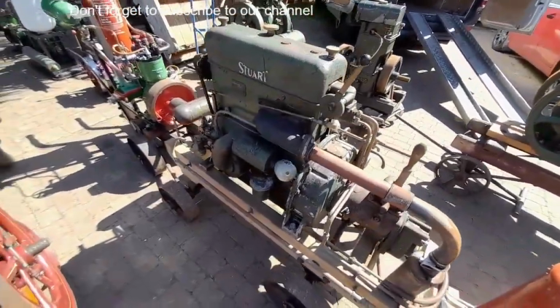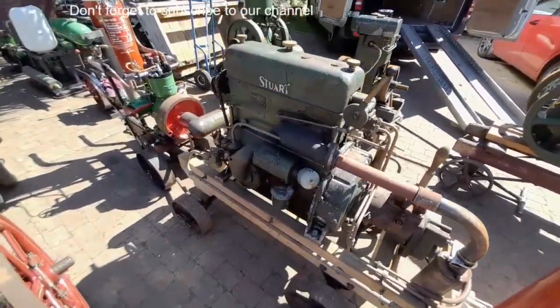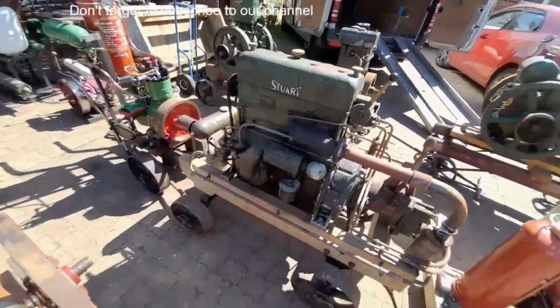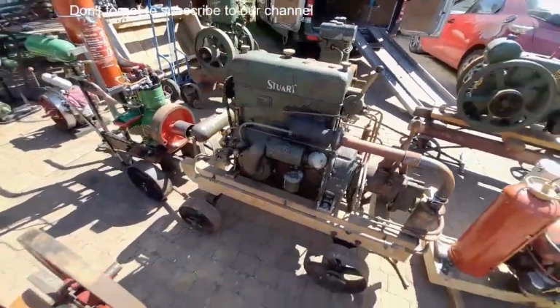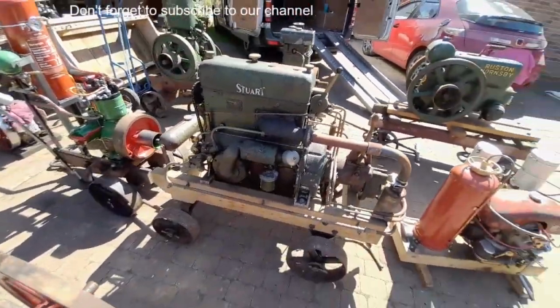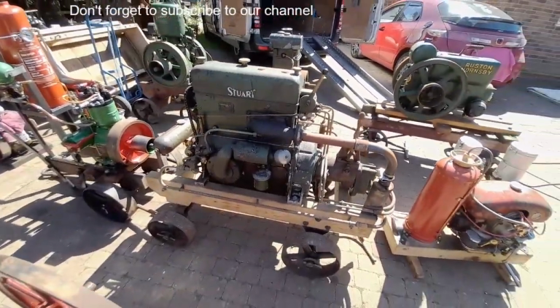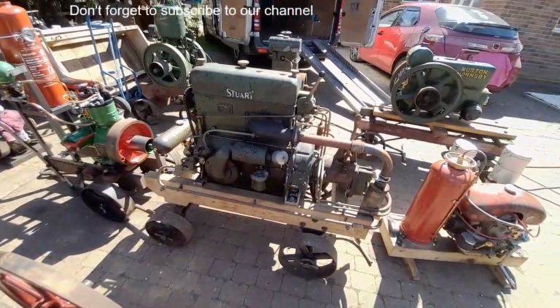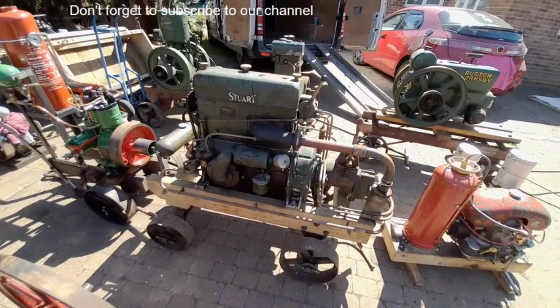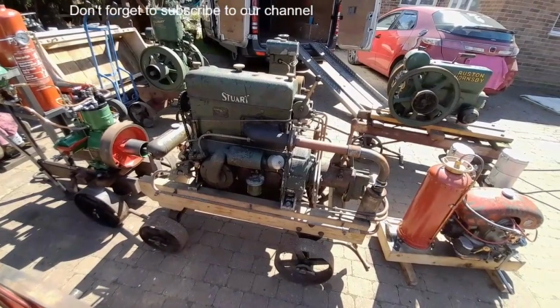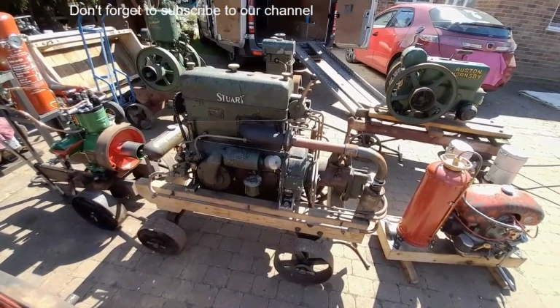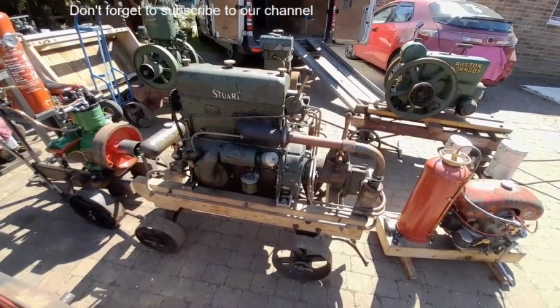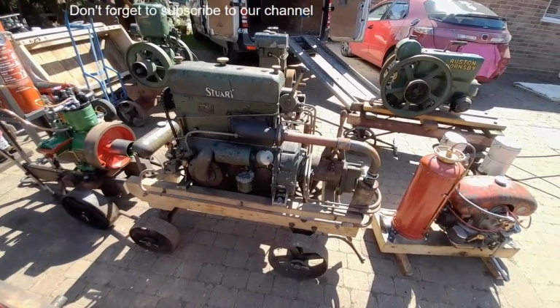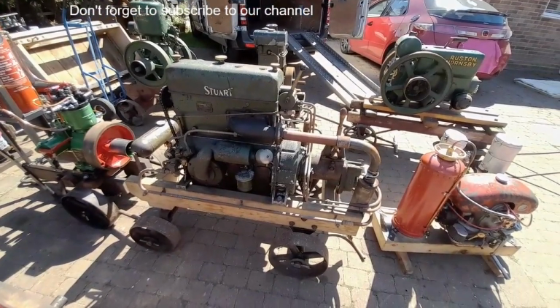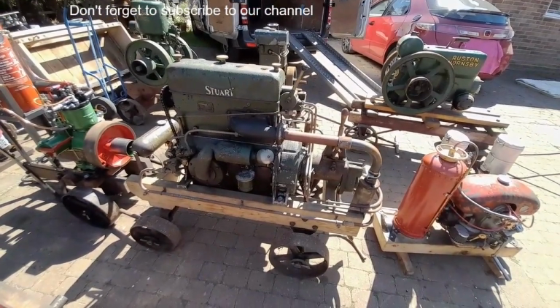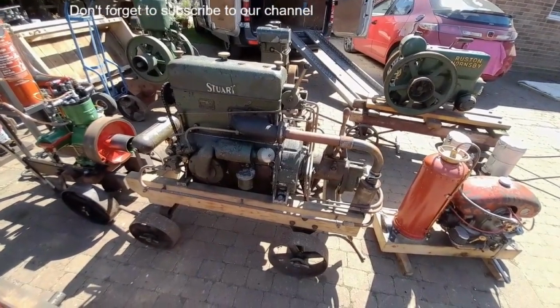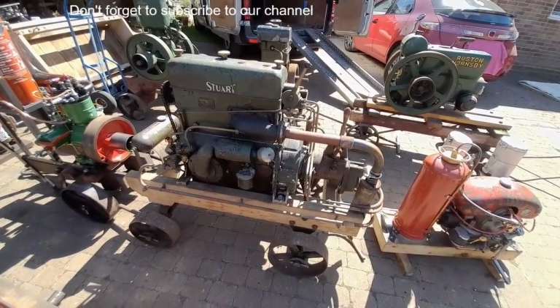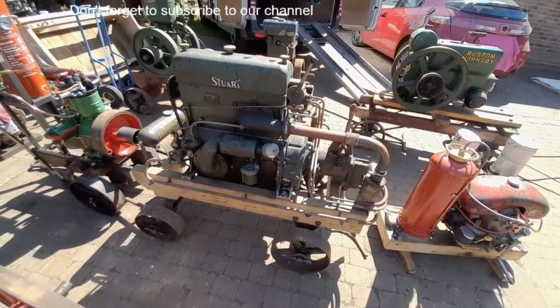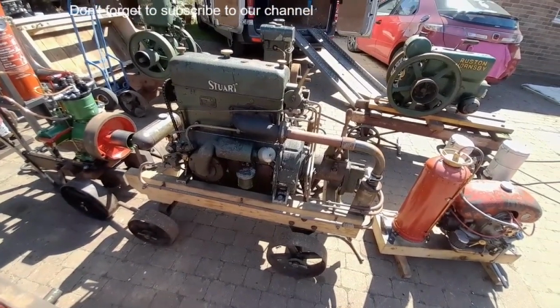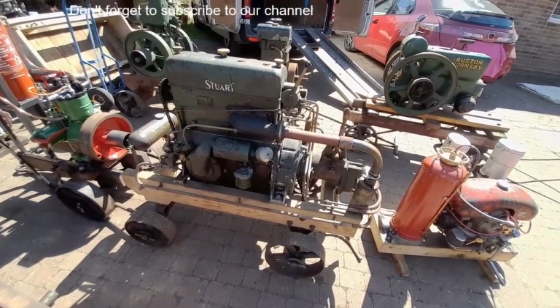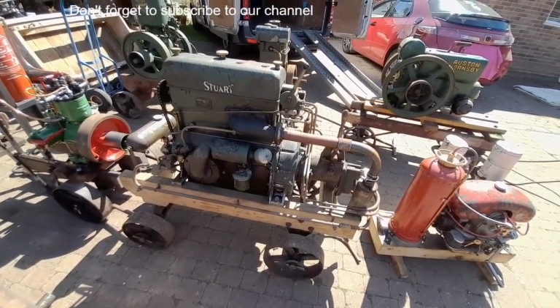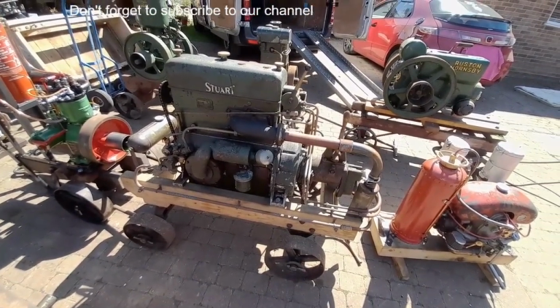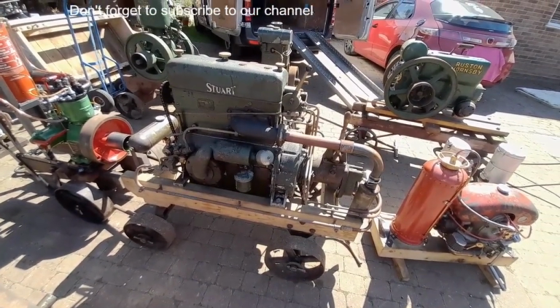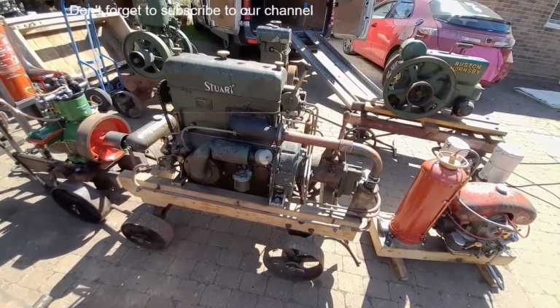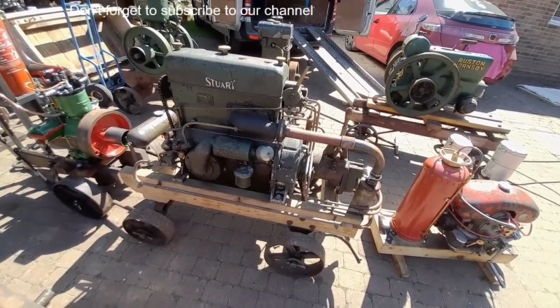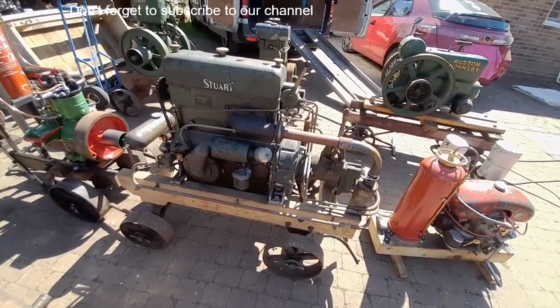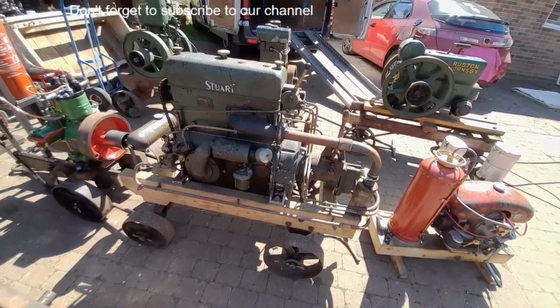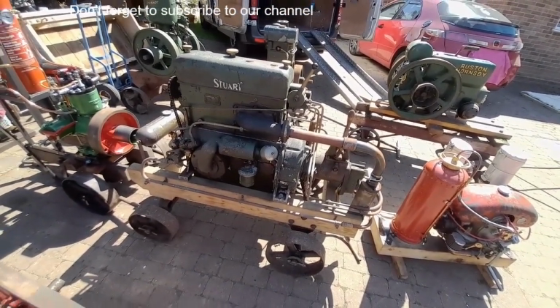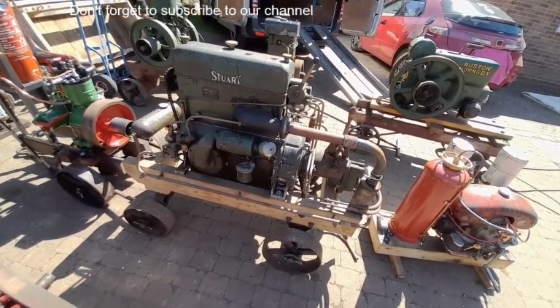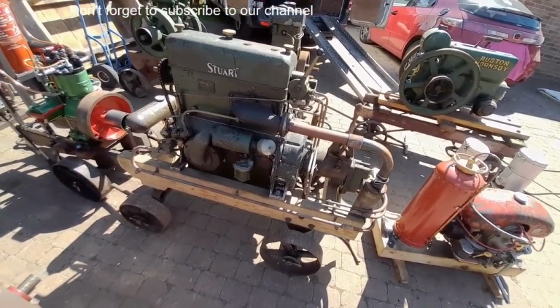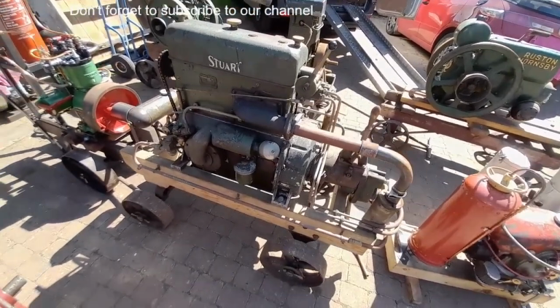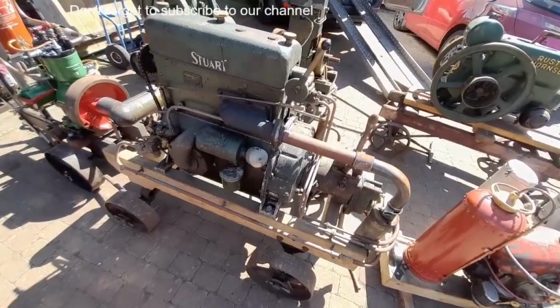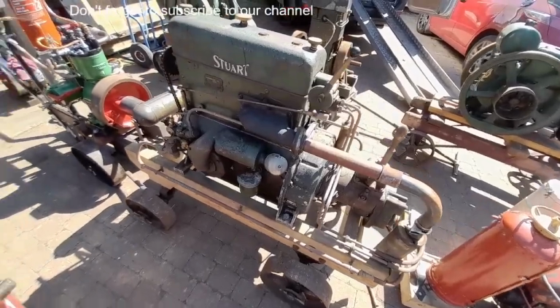Stuart H2MR Marine diesel. Have actually had a battery on that and that fired up first or second turn. Nice little thing.